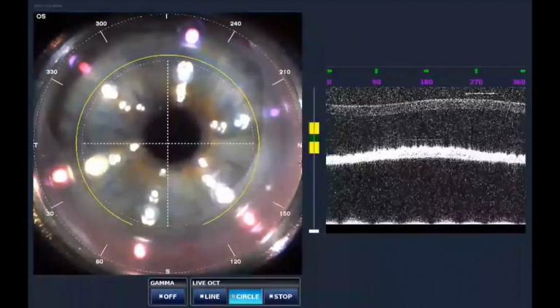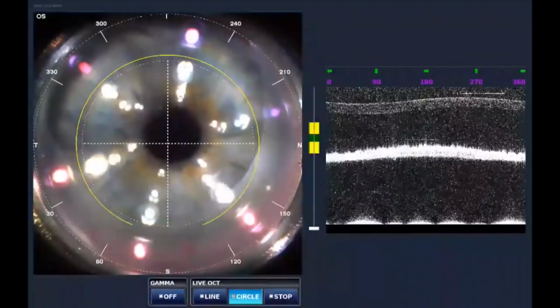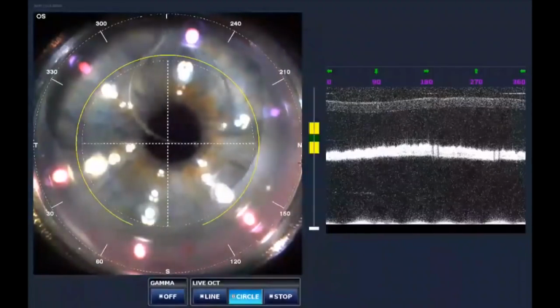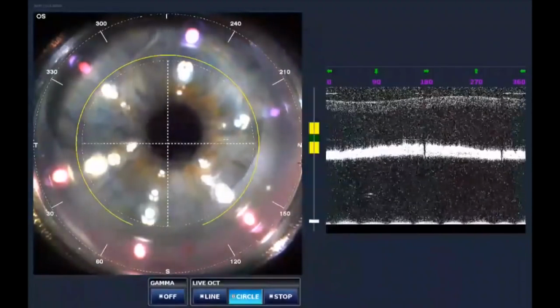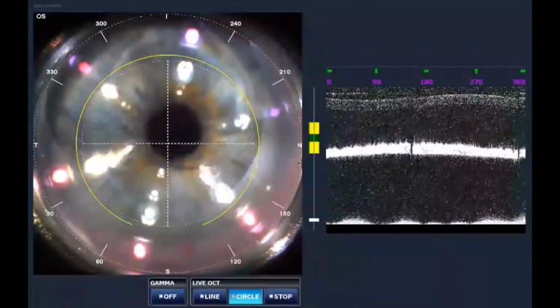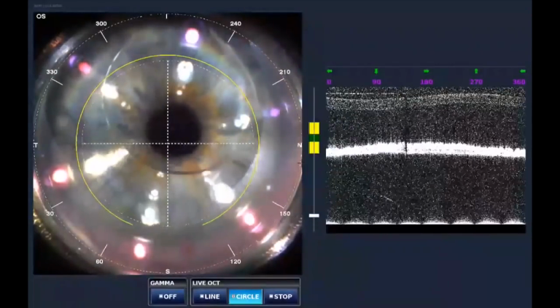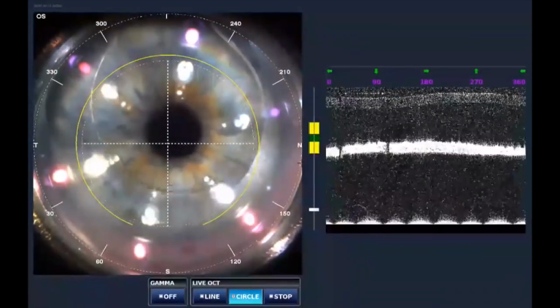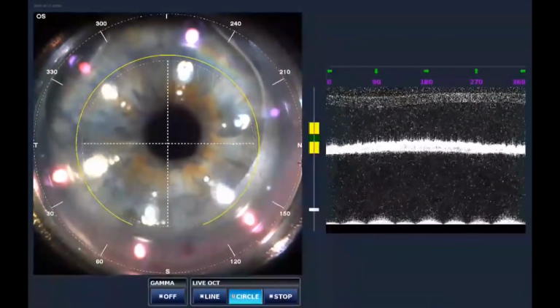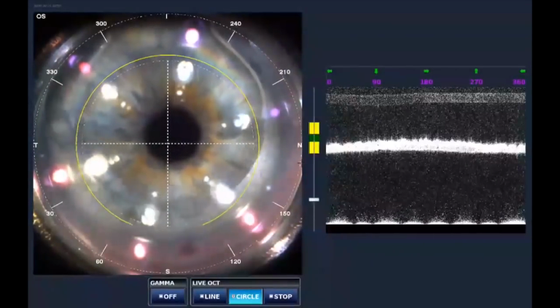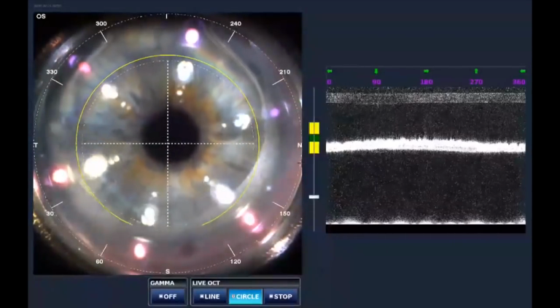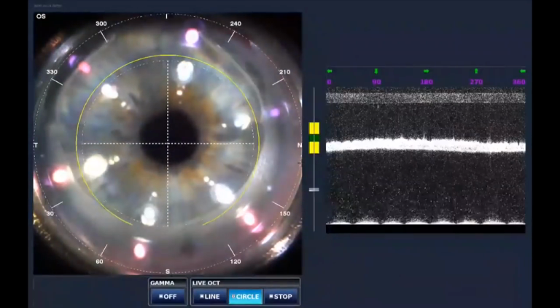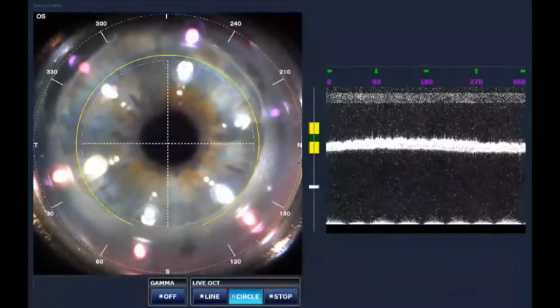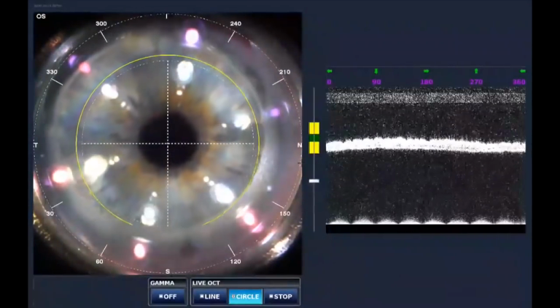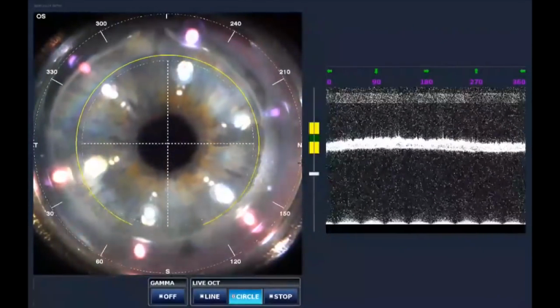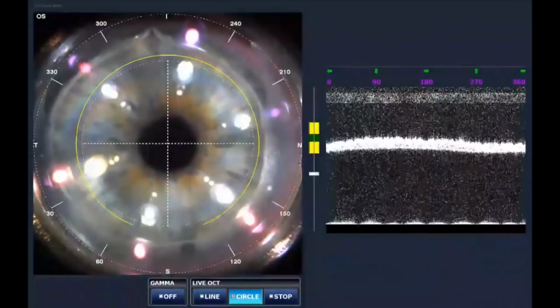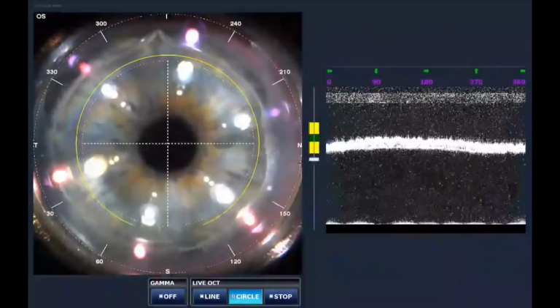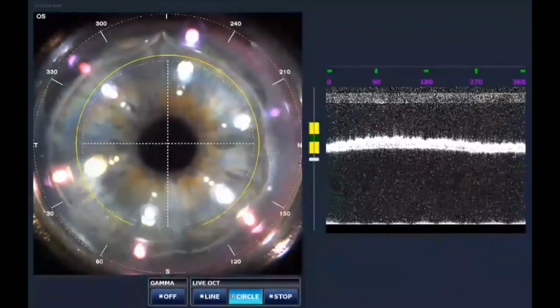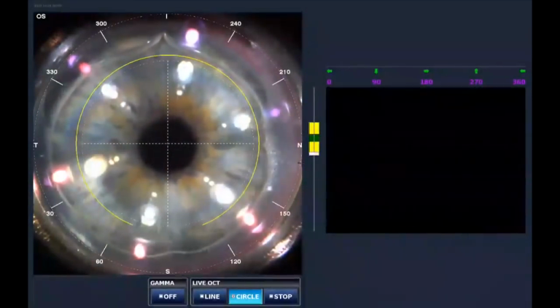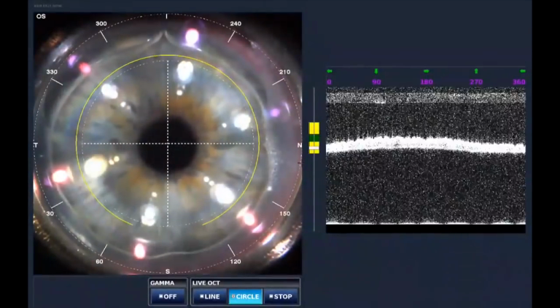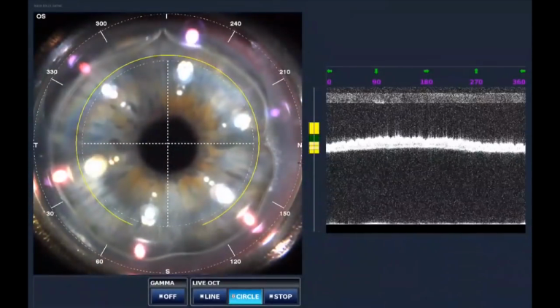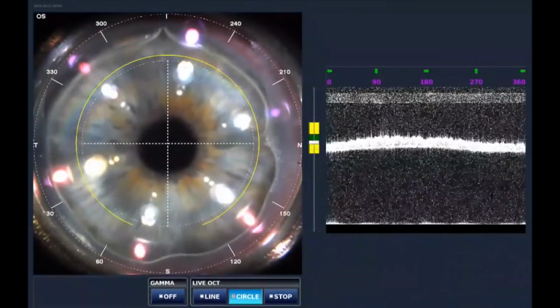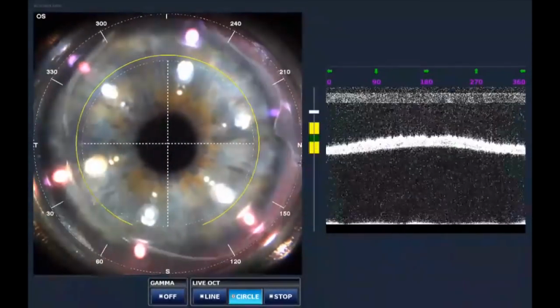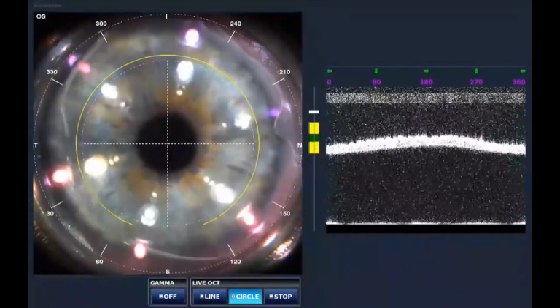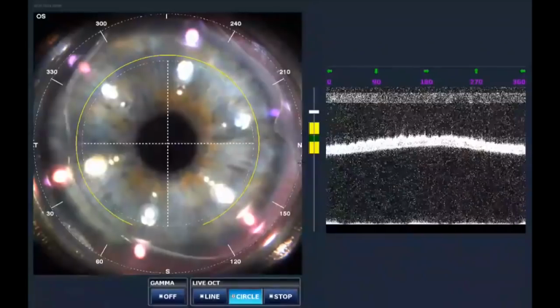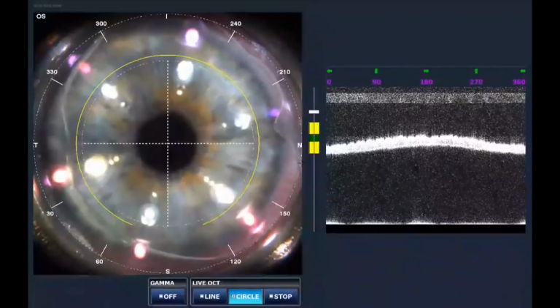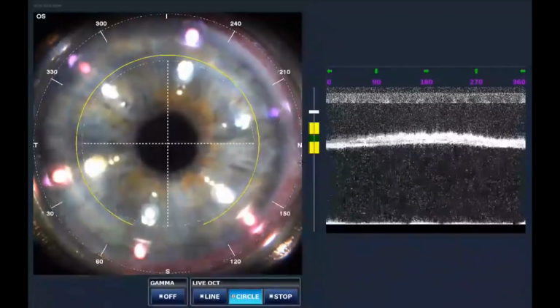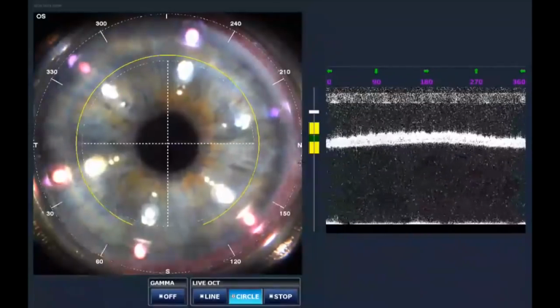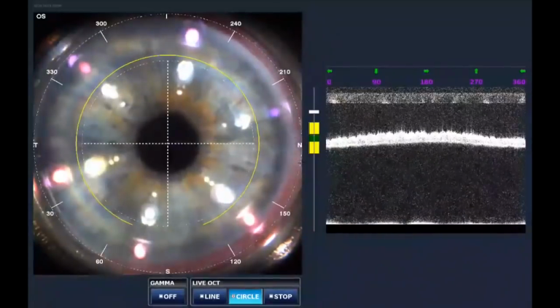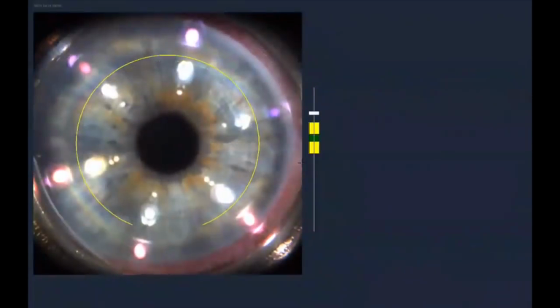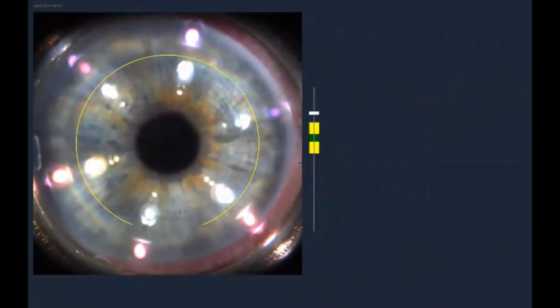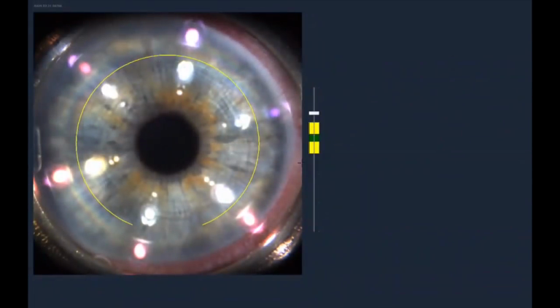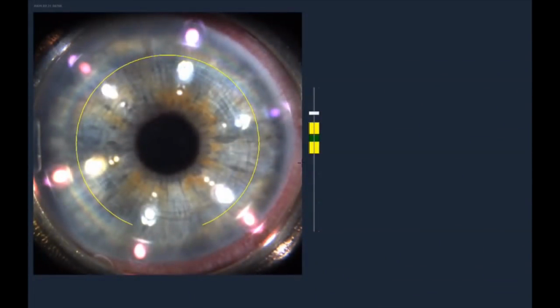Hi, this is Steven Slade with the first in the U.S. Linzex femtosecond laser flaps.